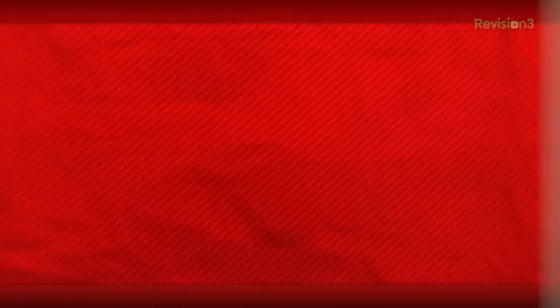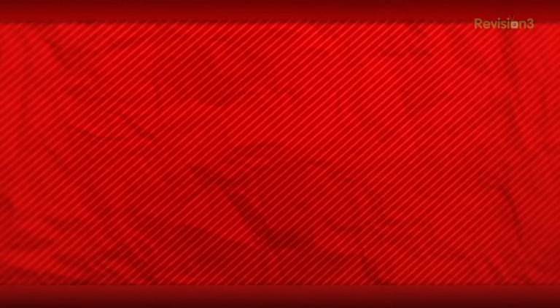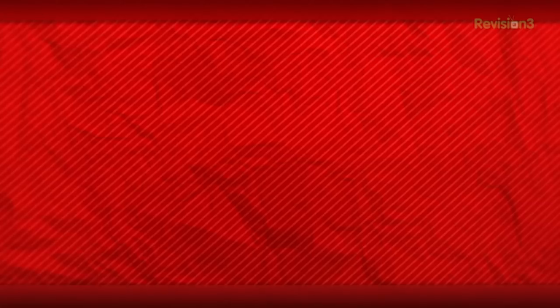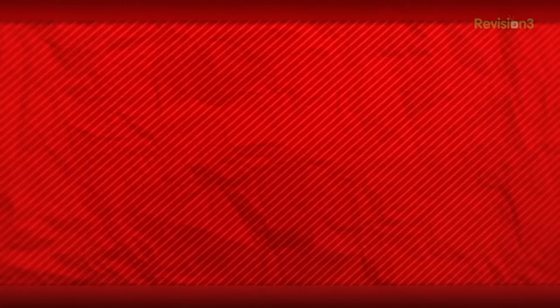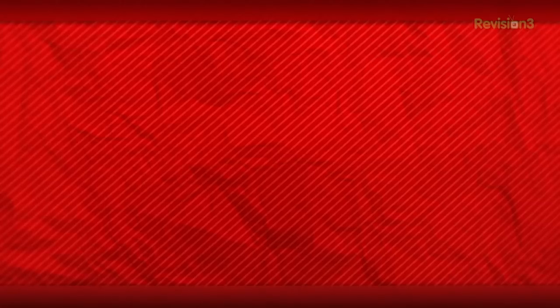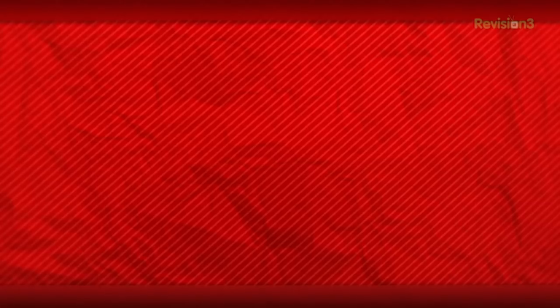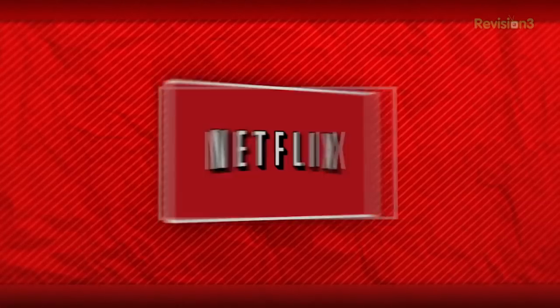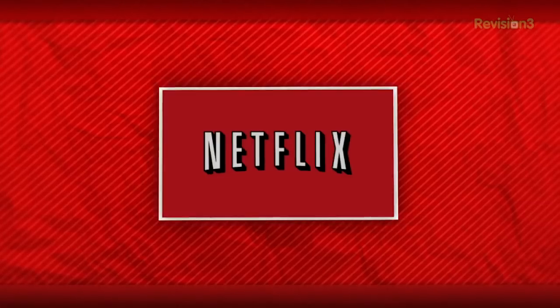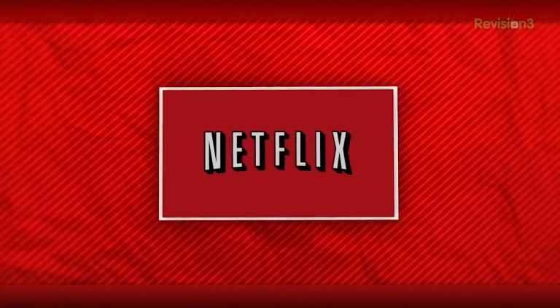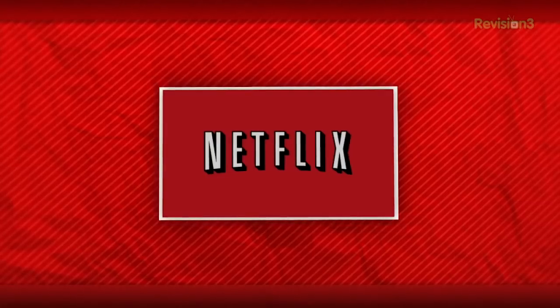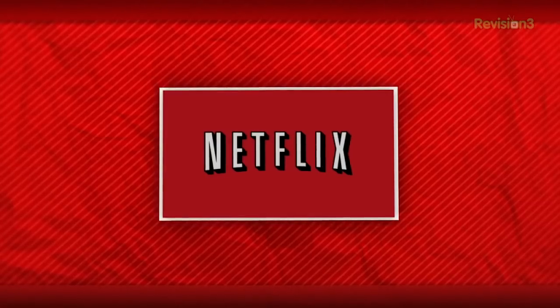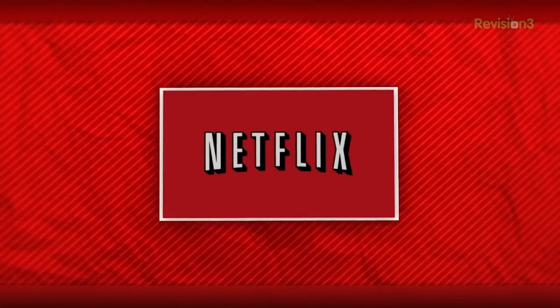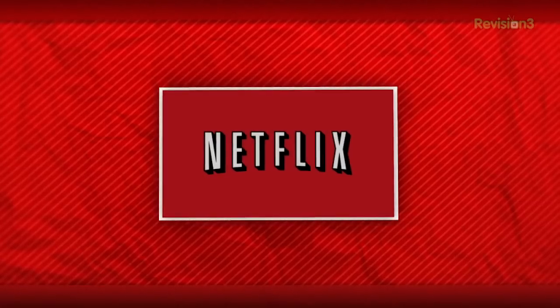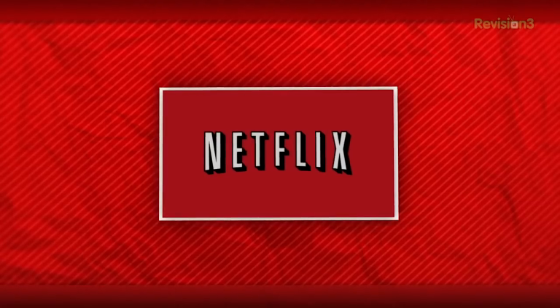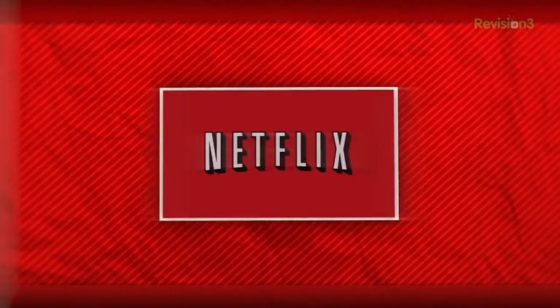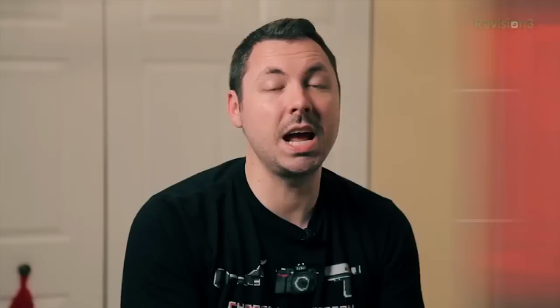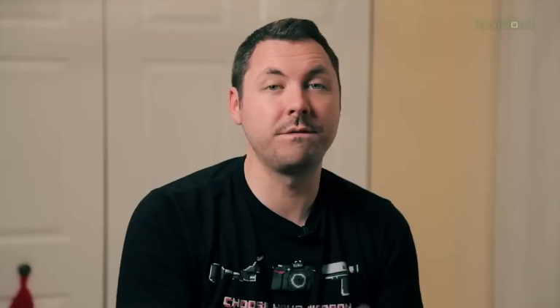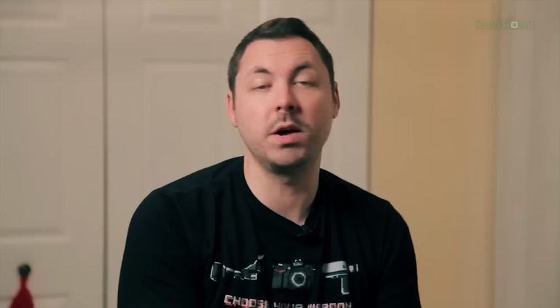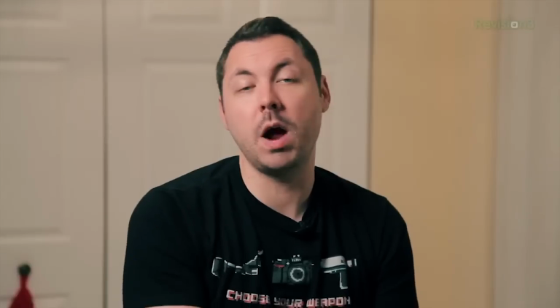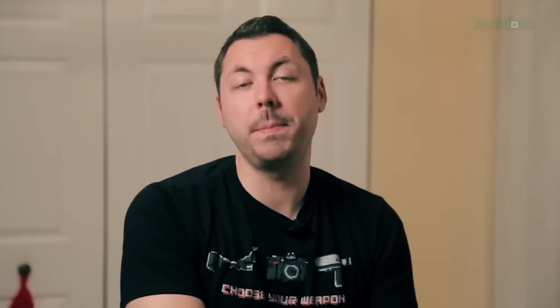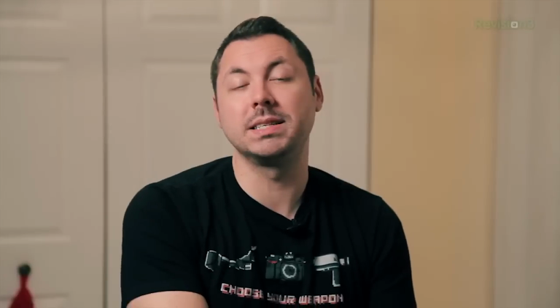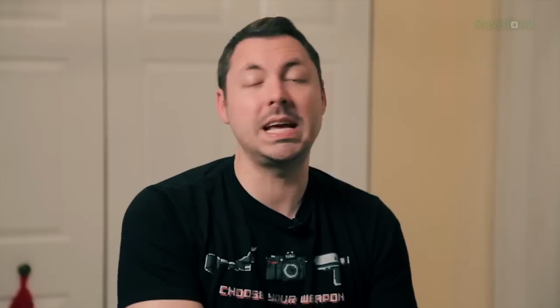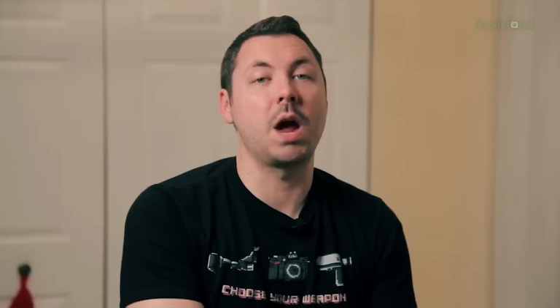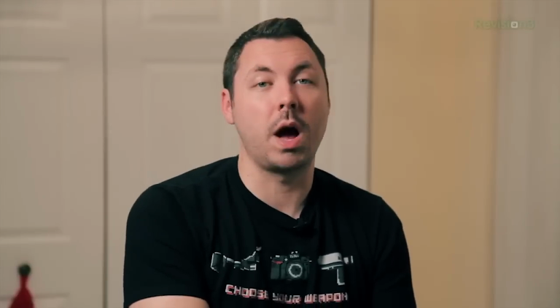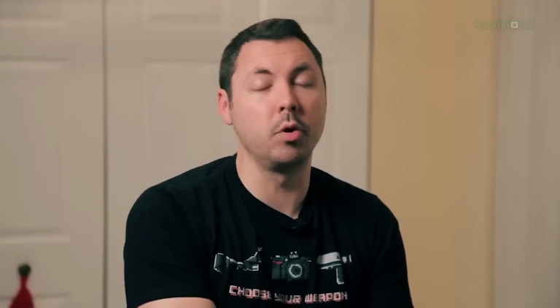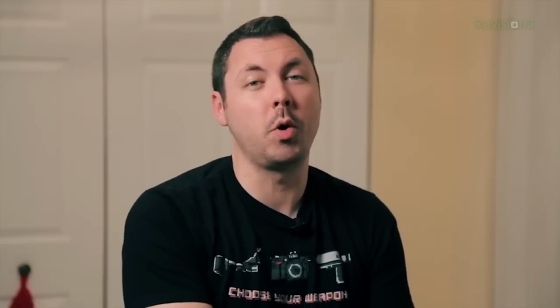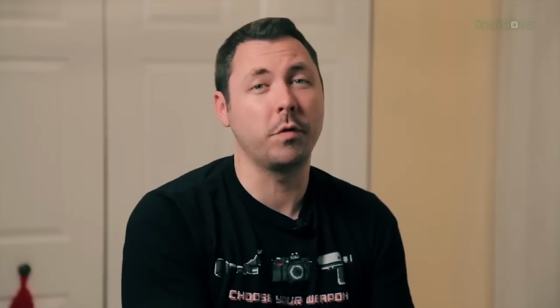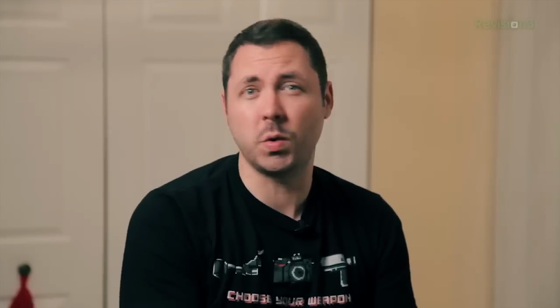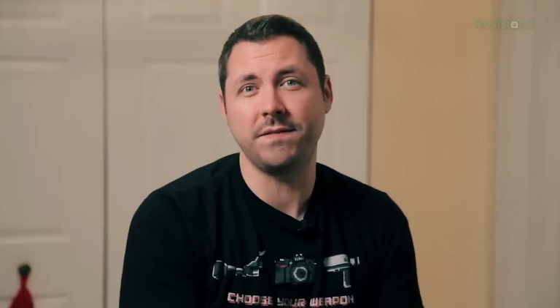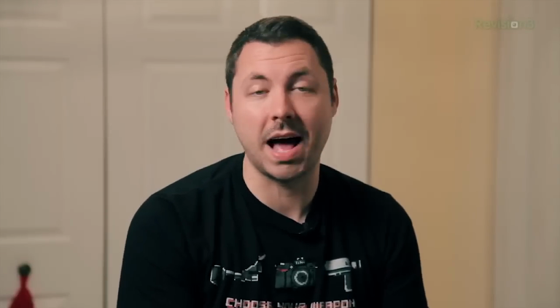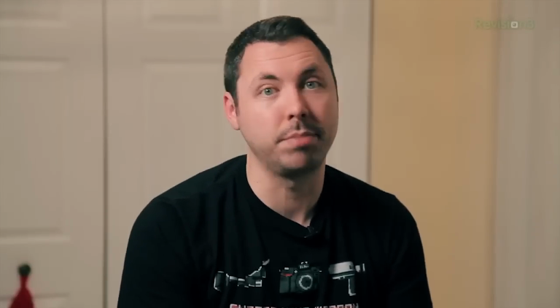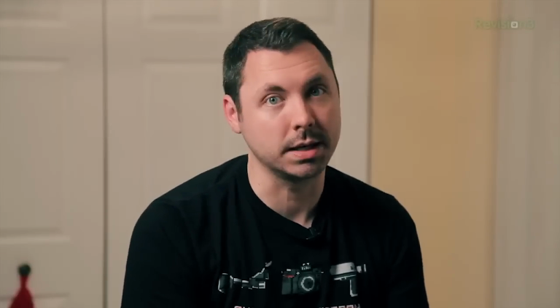Today's episode of Film Riot is brought to you by Netflix. Today on Film Riot we build a DIY boom pole for 25 bucks.